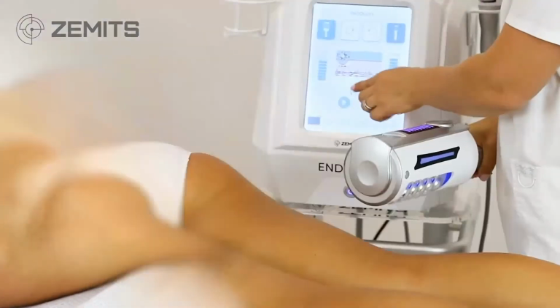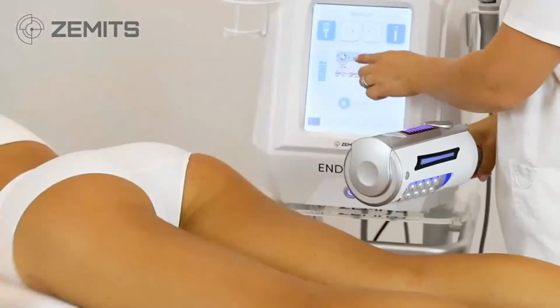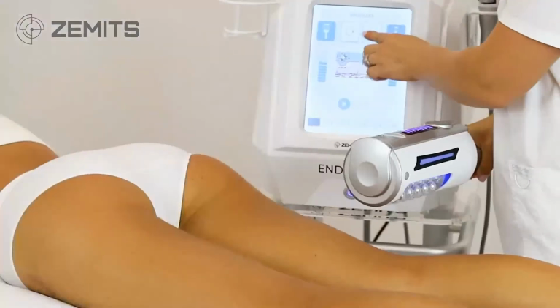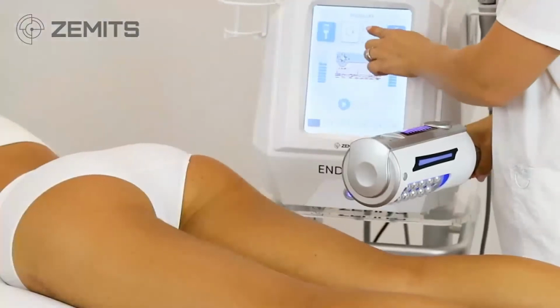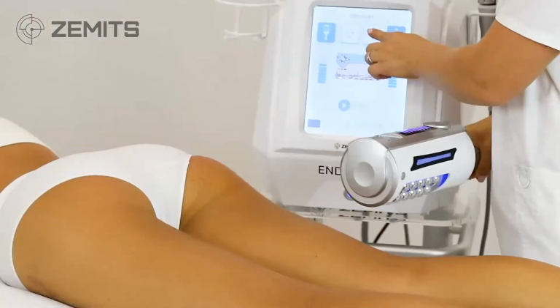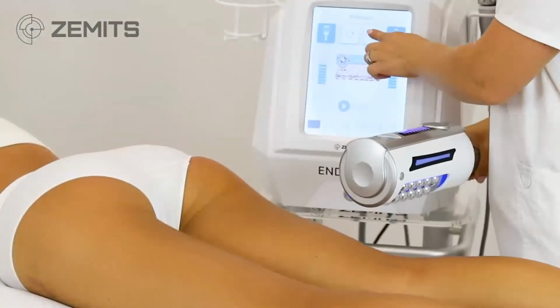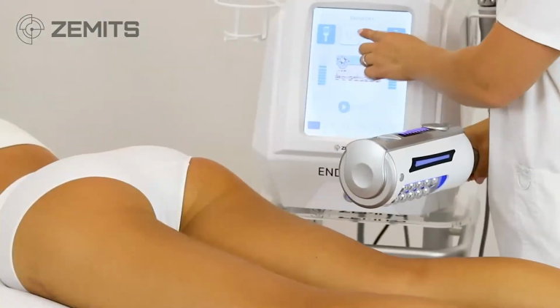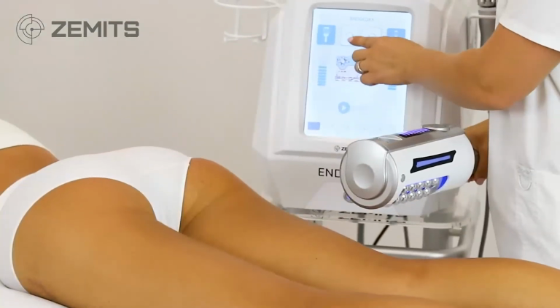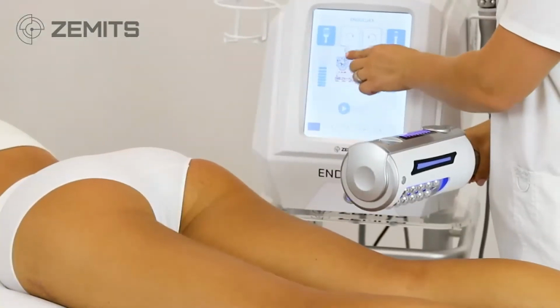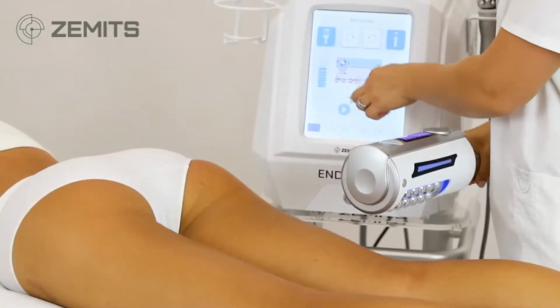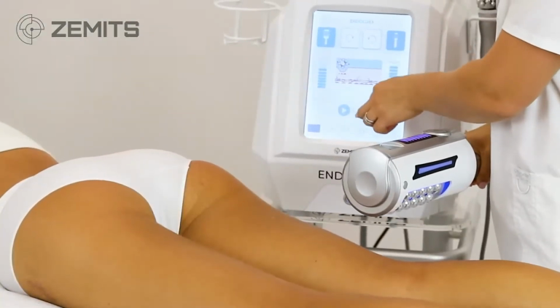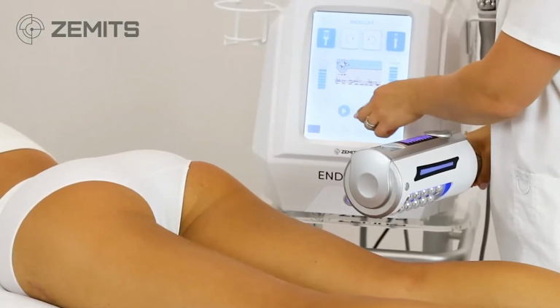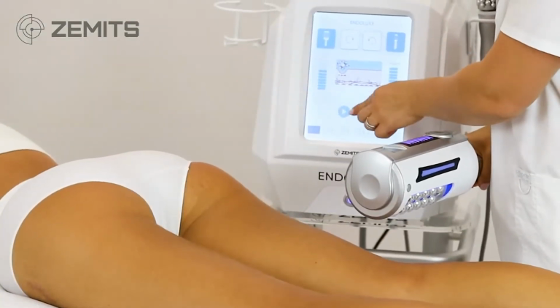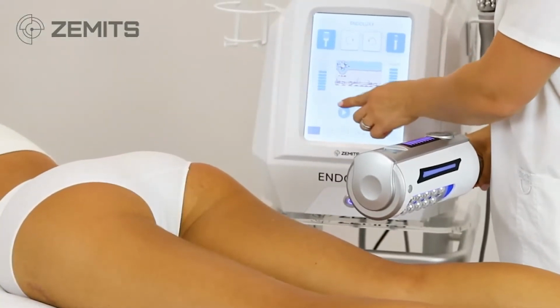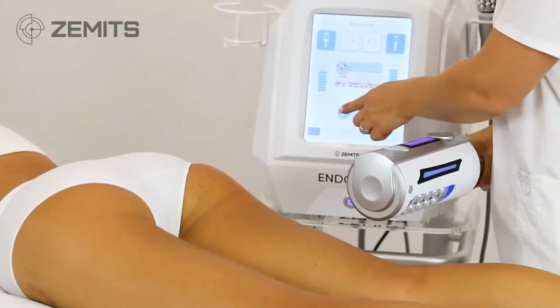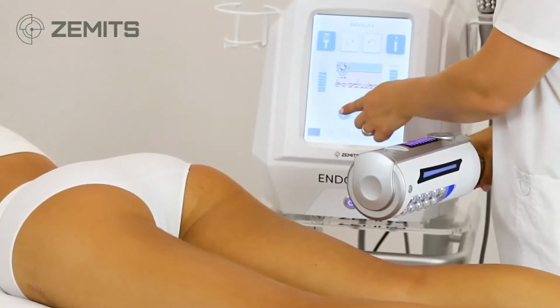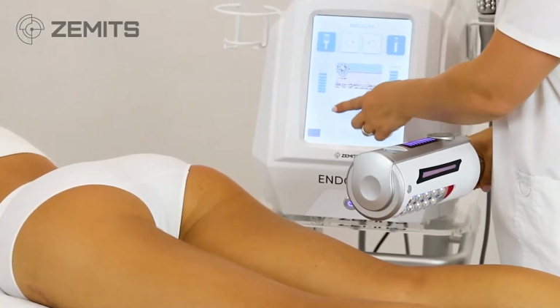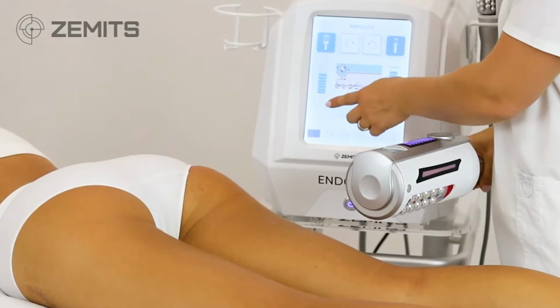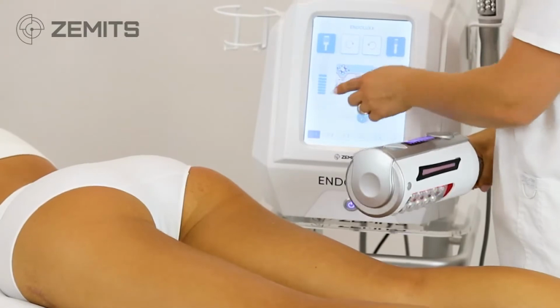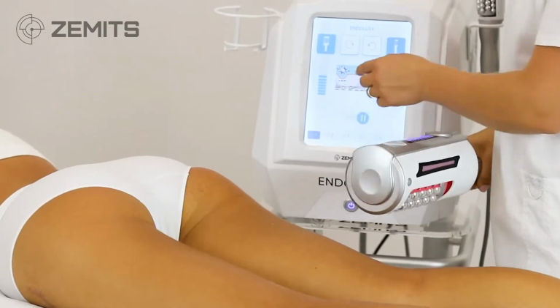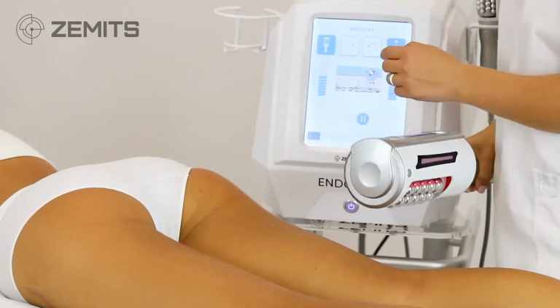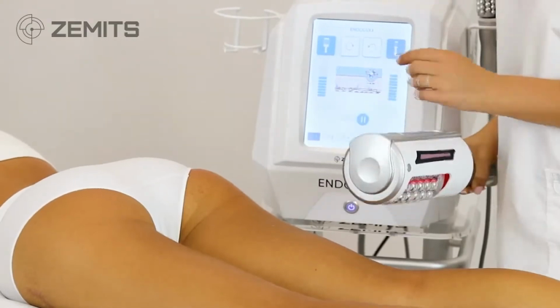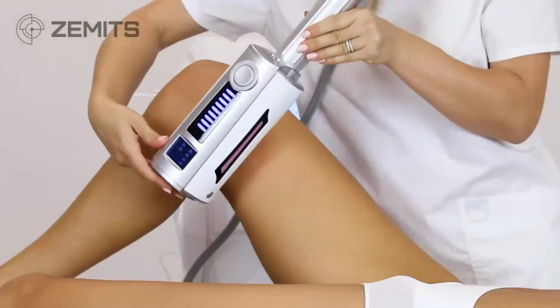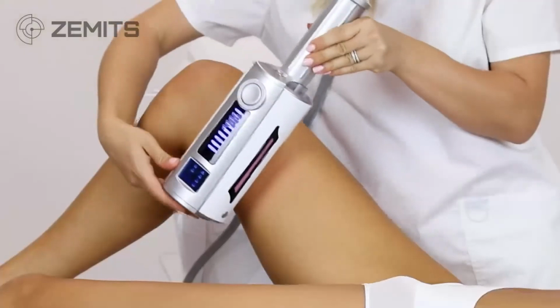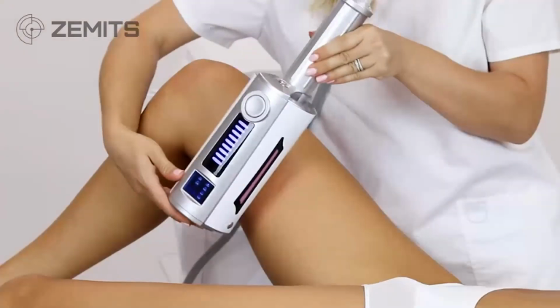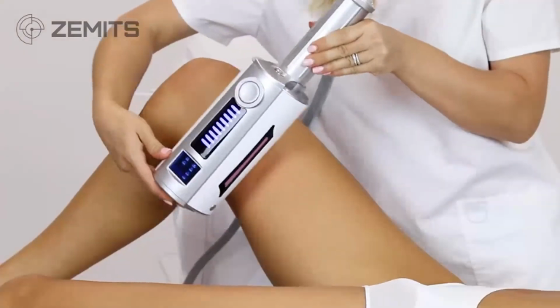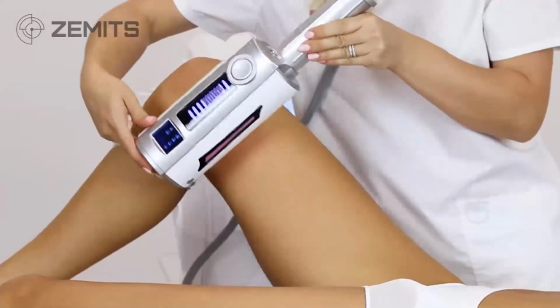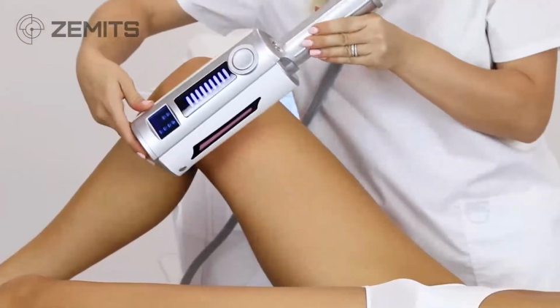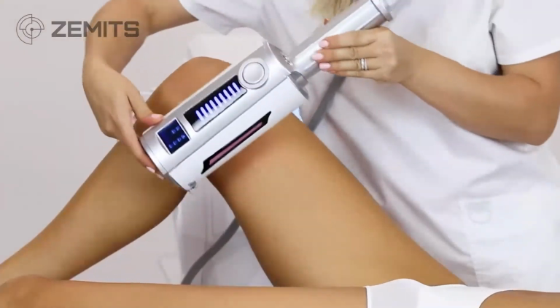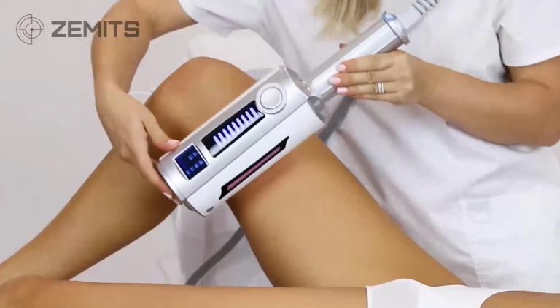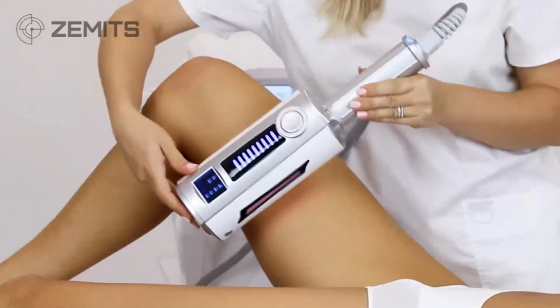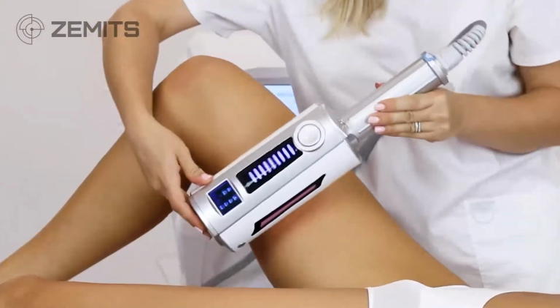Zemits Endolux has a user-friendly menu with easy adjustments on the main touch screen, and the small screen on the large handpiece.